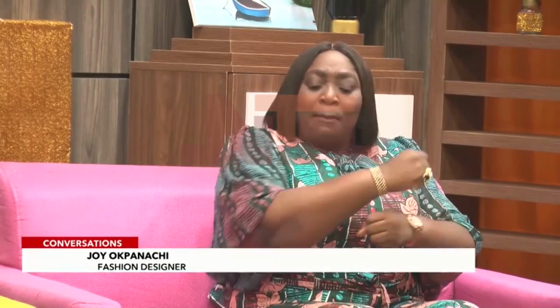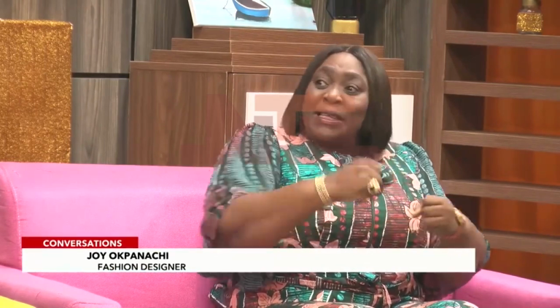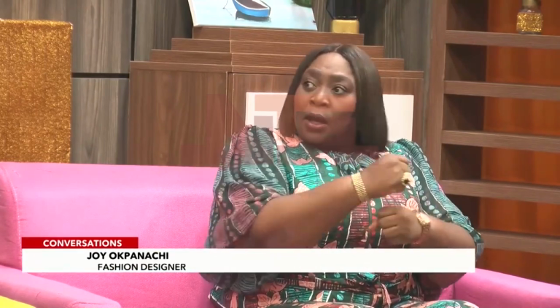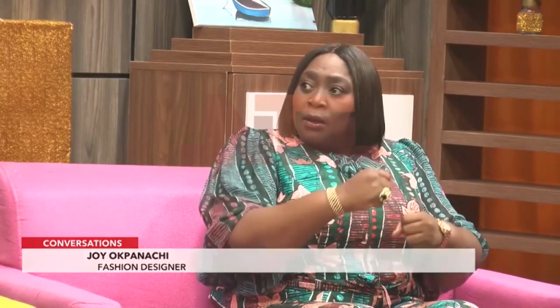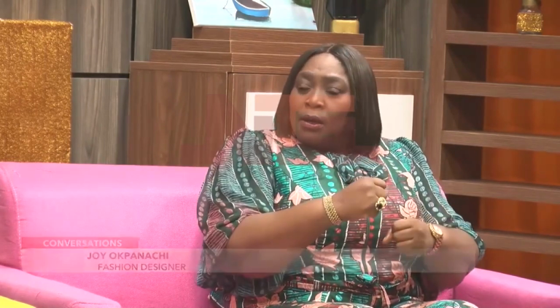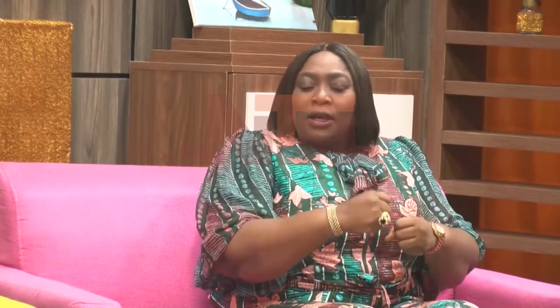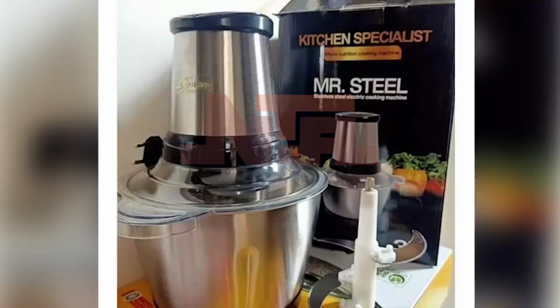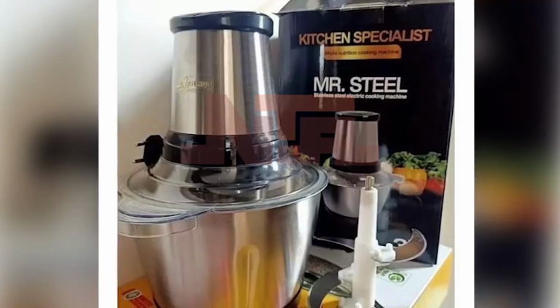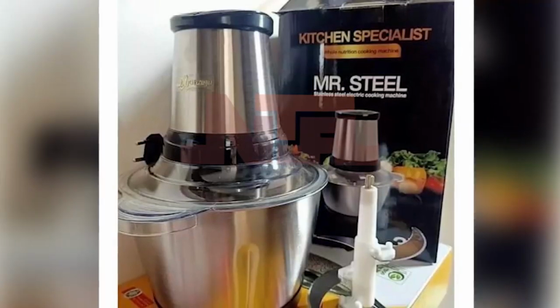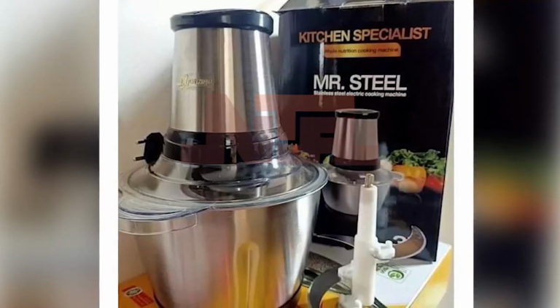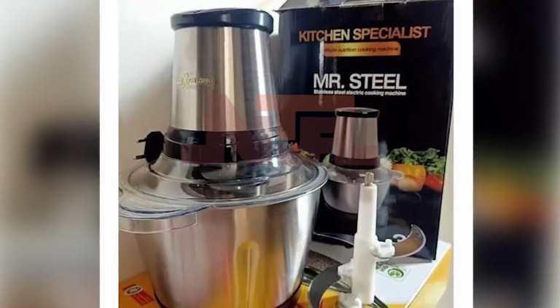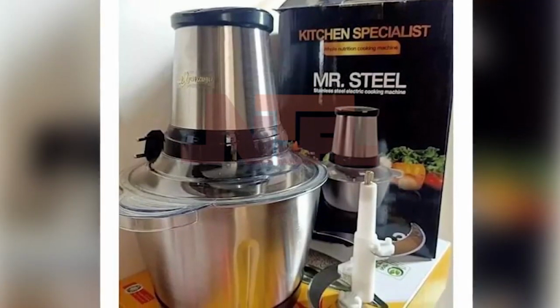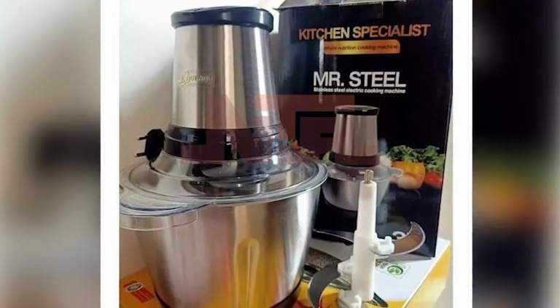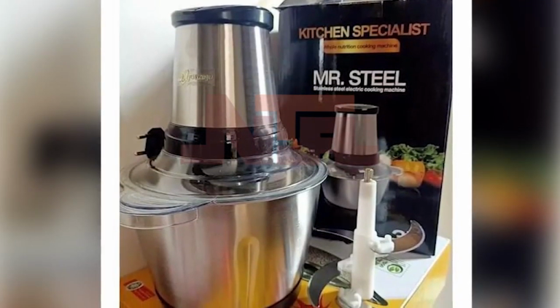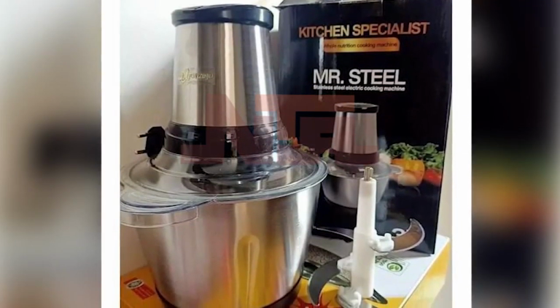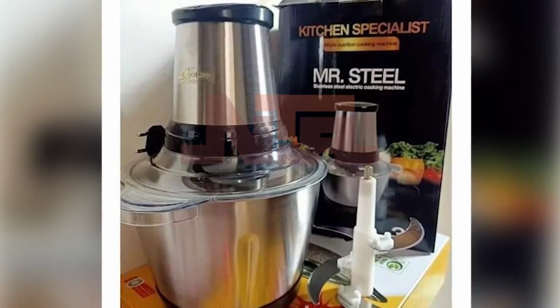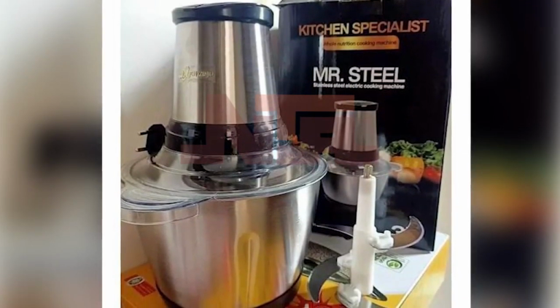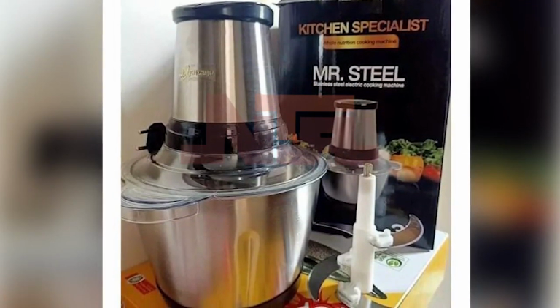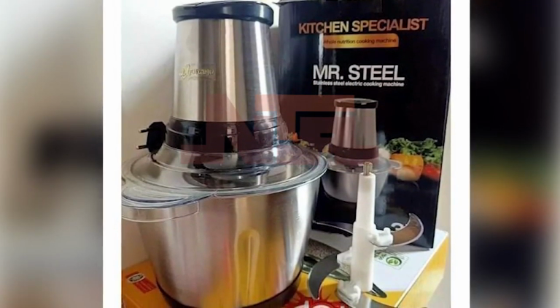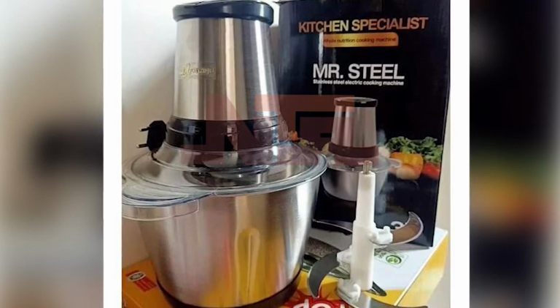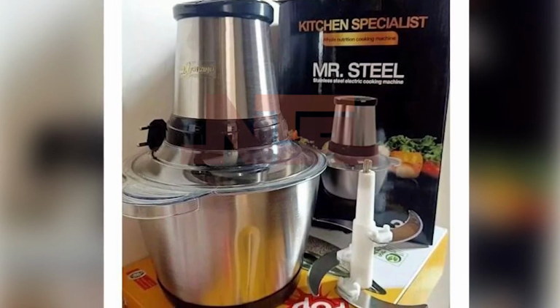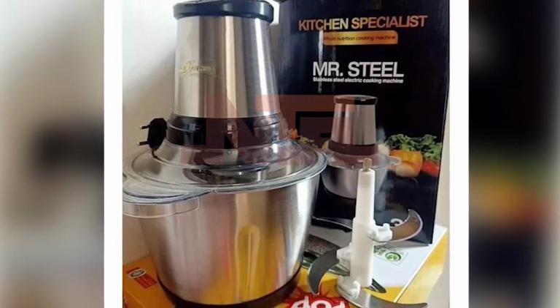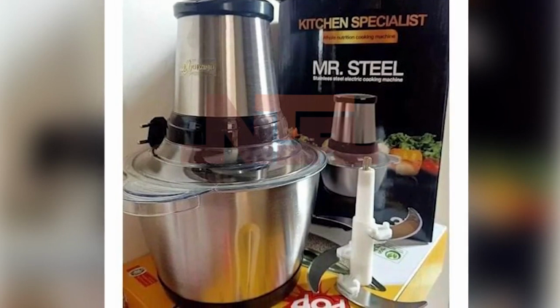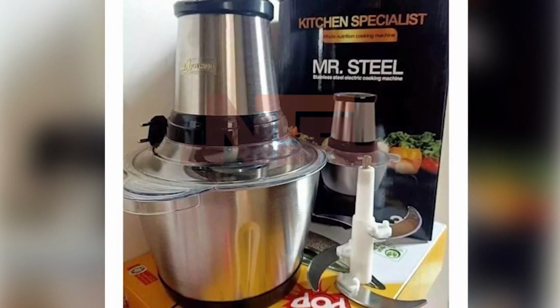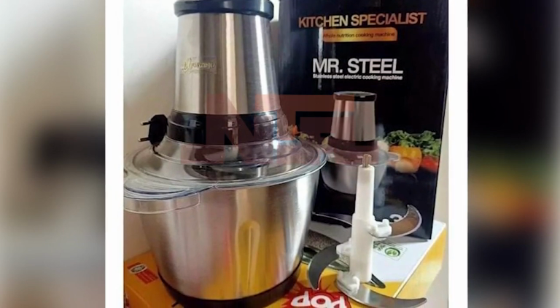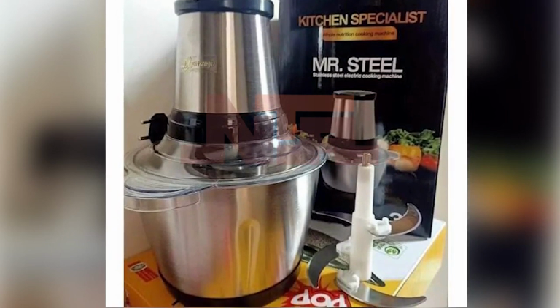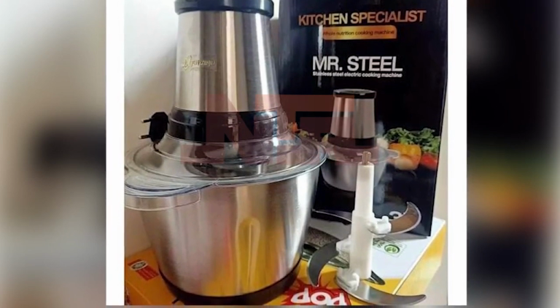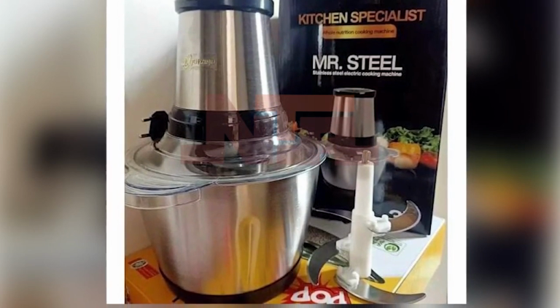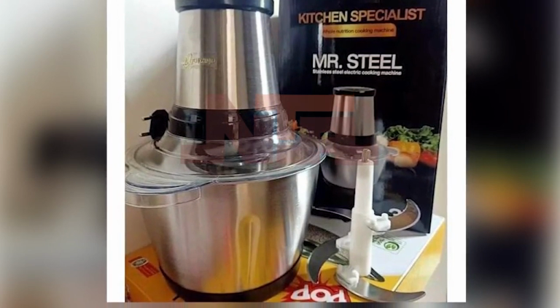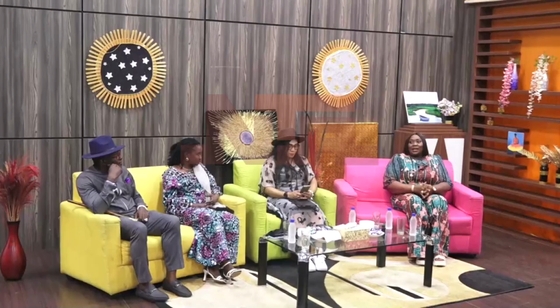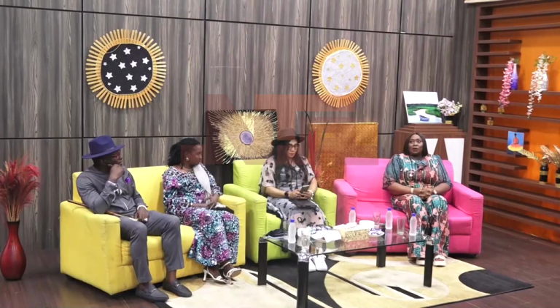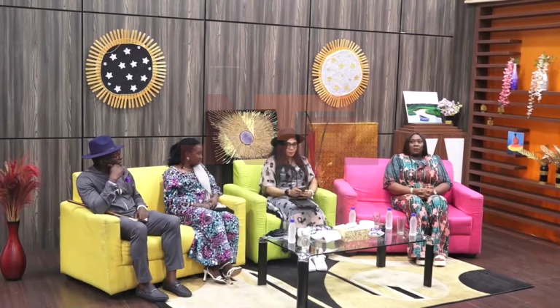That mixer — the yam pounder. There are yam pounders. Then there's the cake mixer. There's a new mixer that has come out.